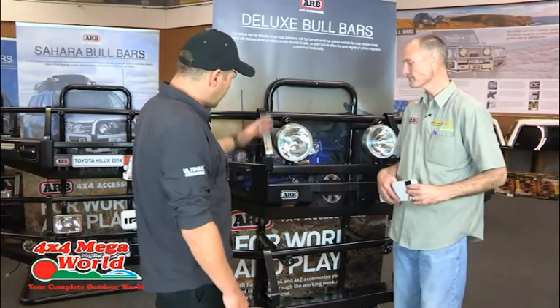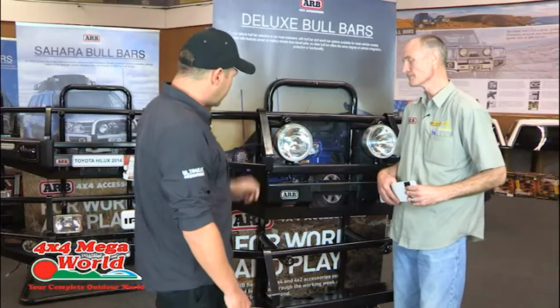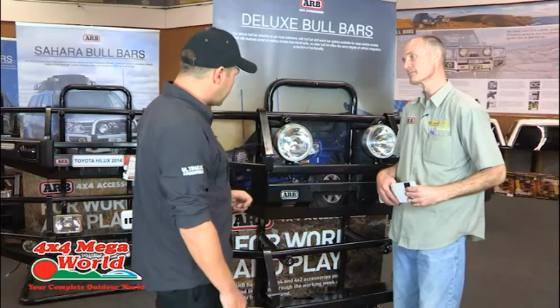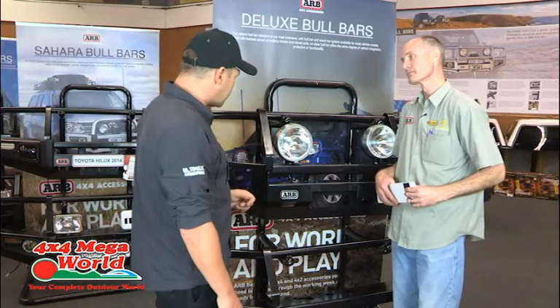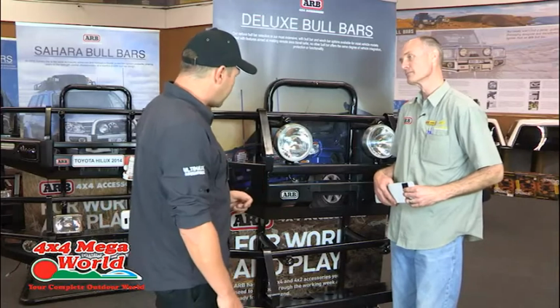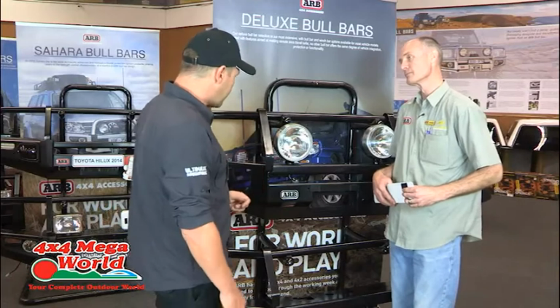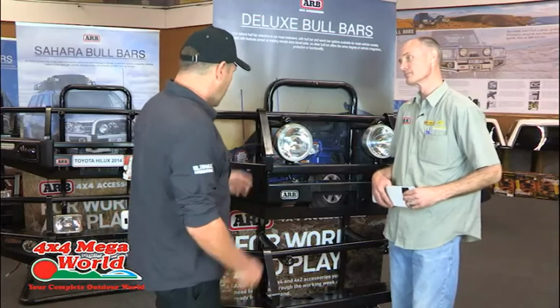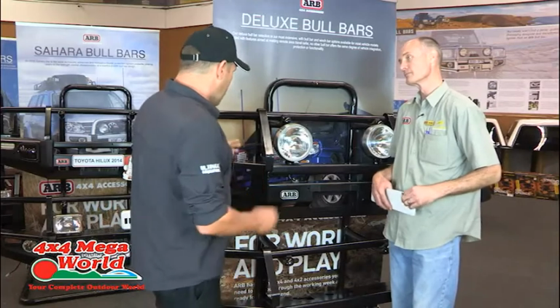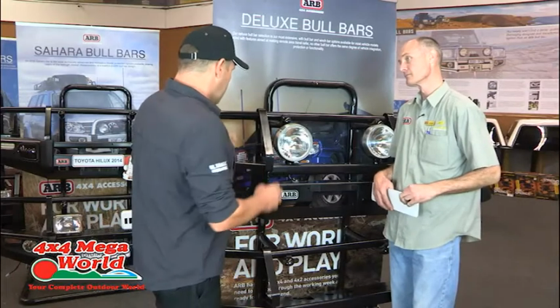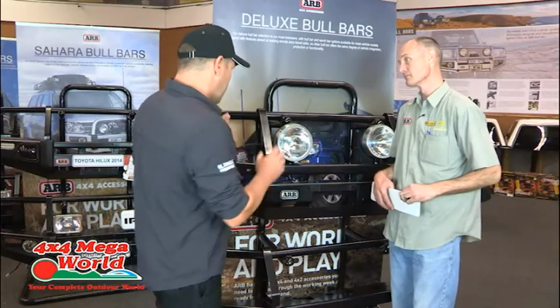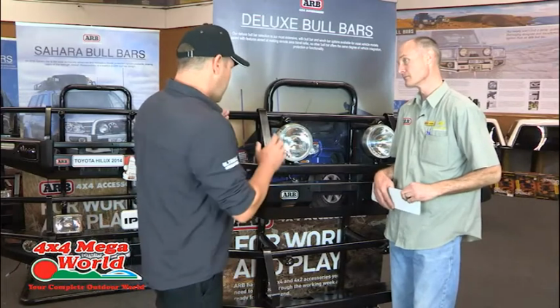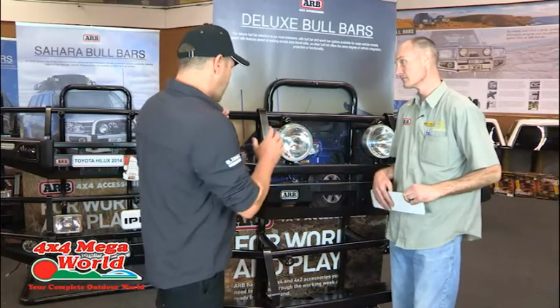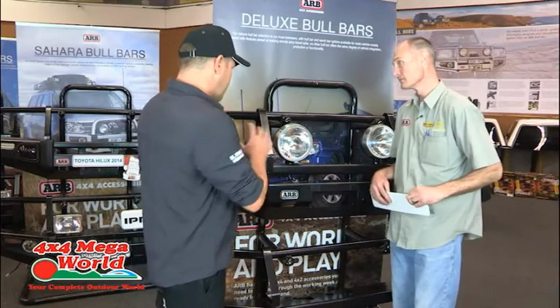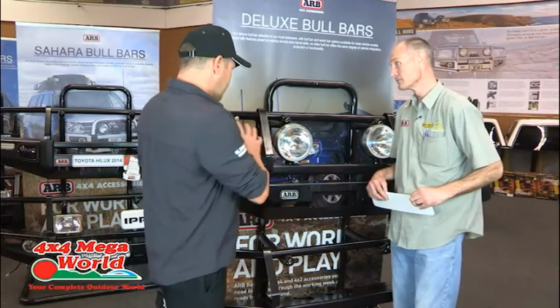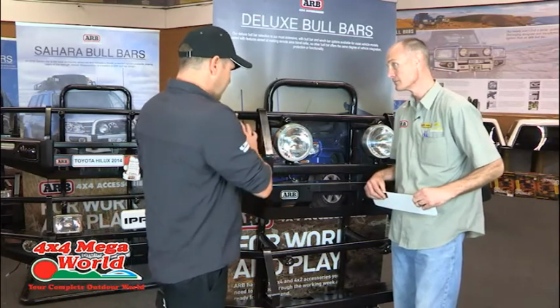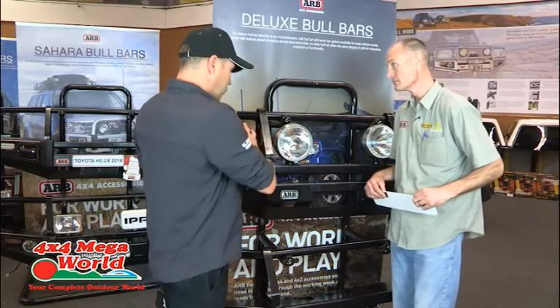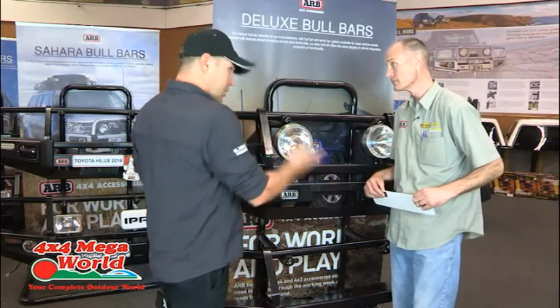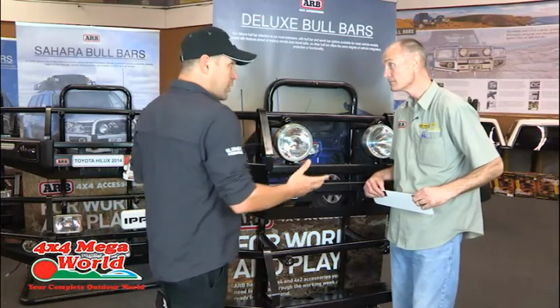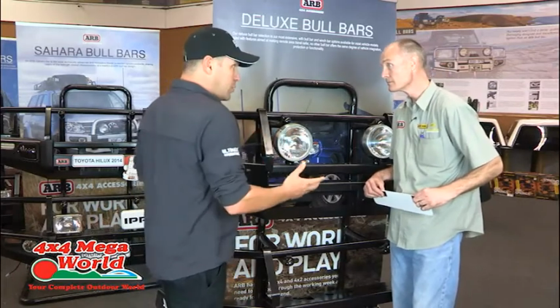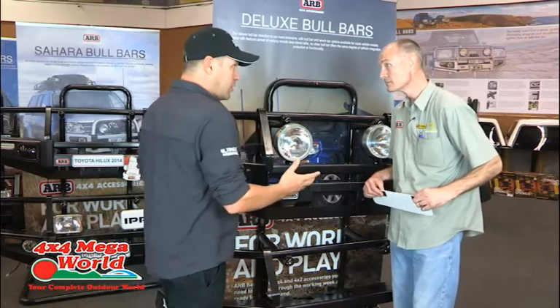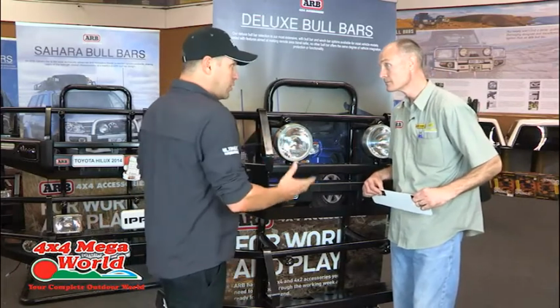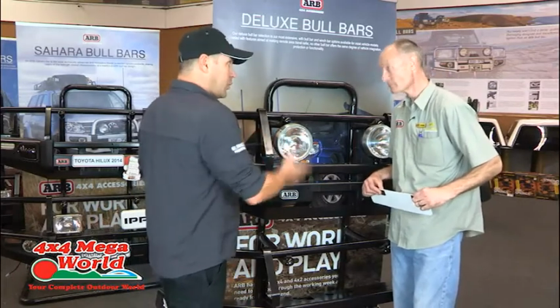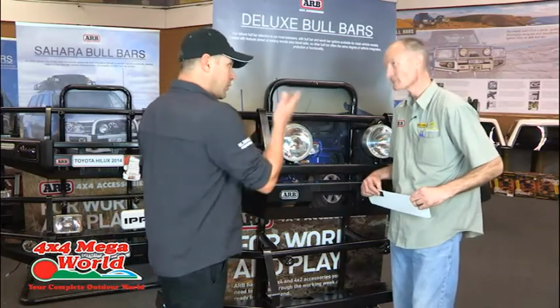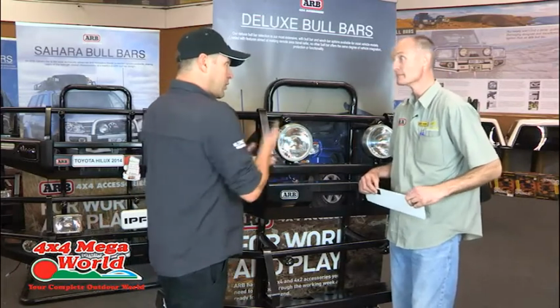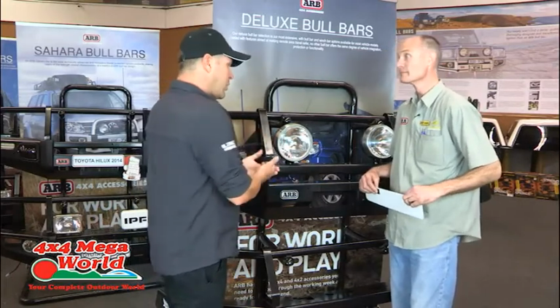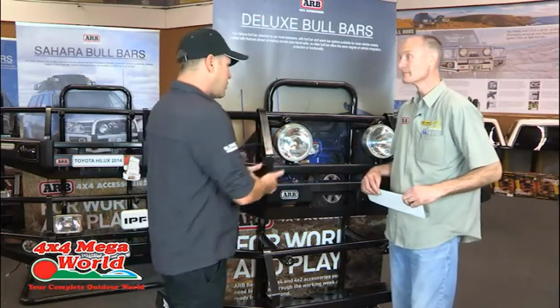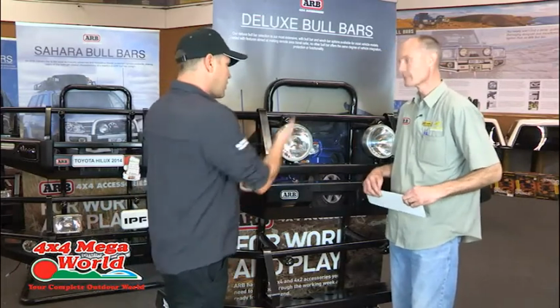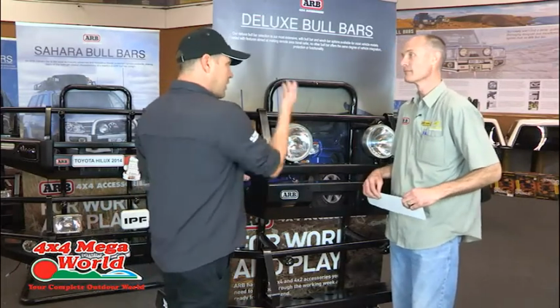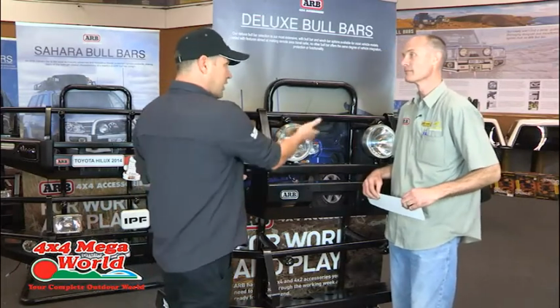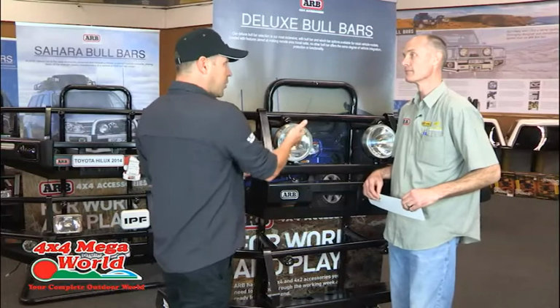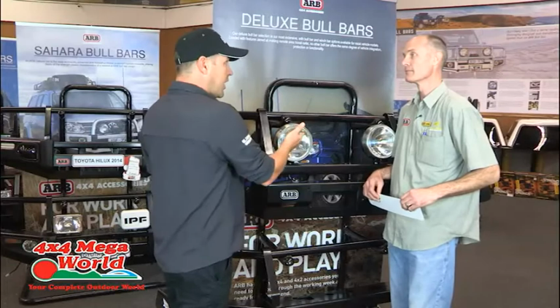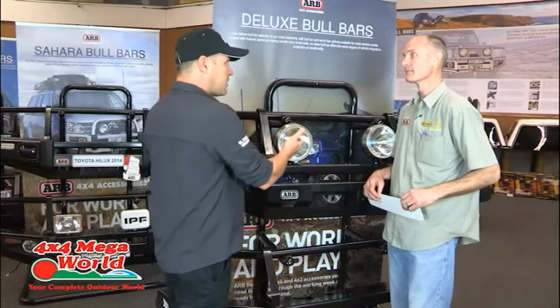The one for my Discovery 3 is obviously also a winch bar. We can fit a winch onto there, and spotlights. Fits like a glove.